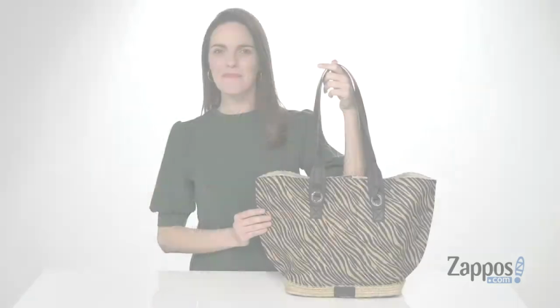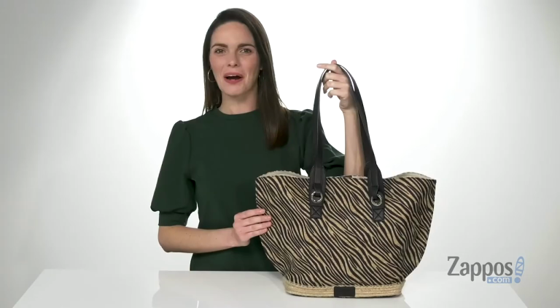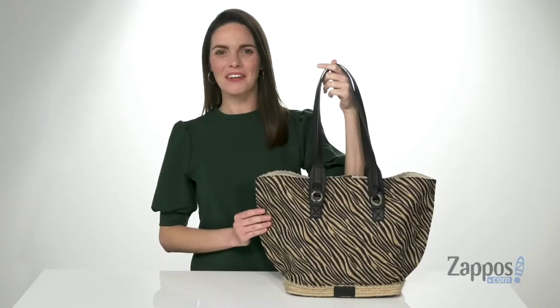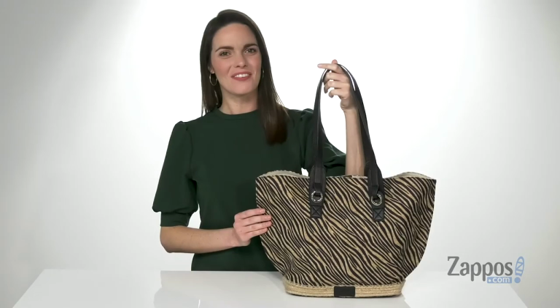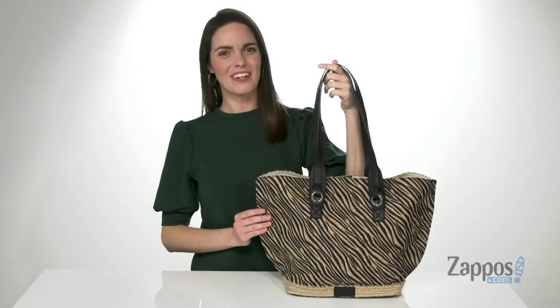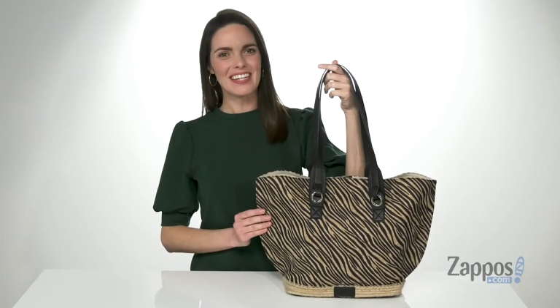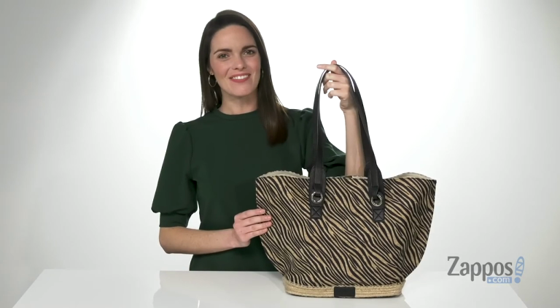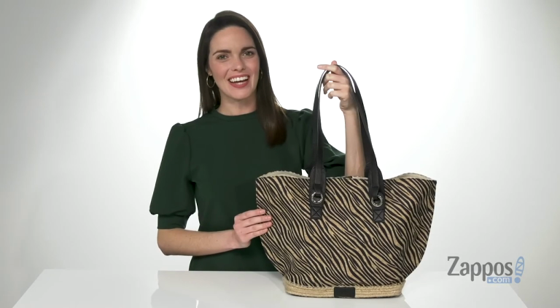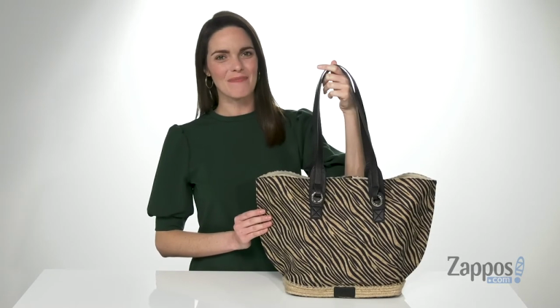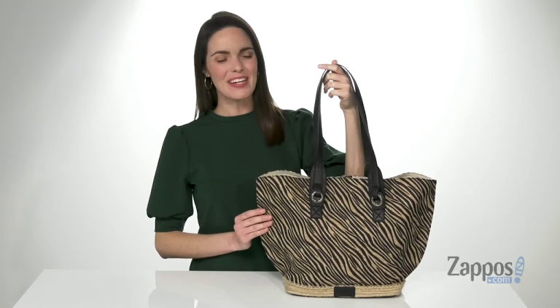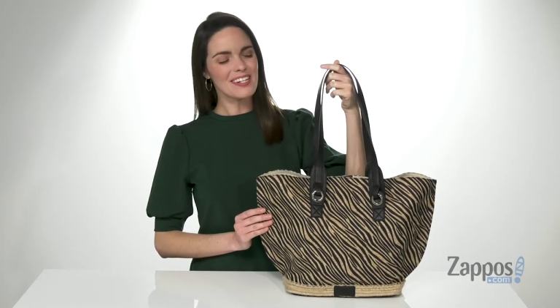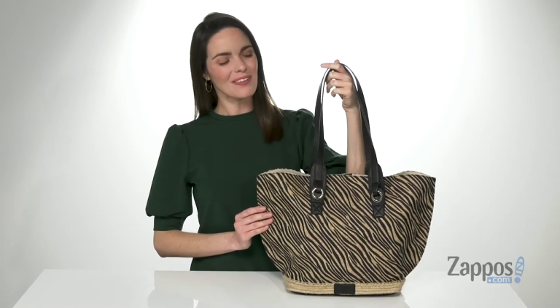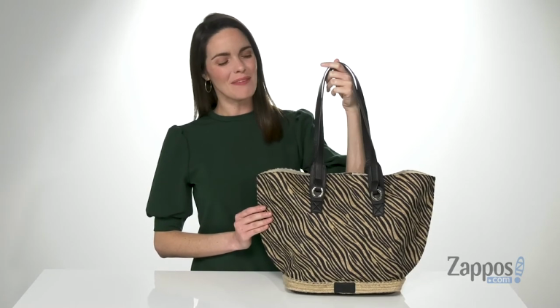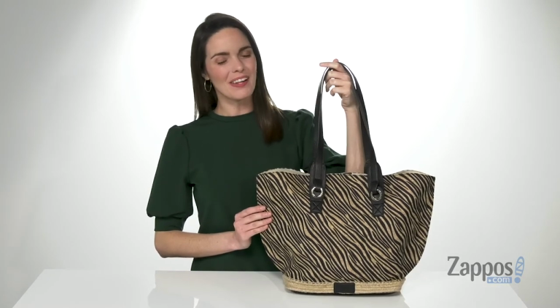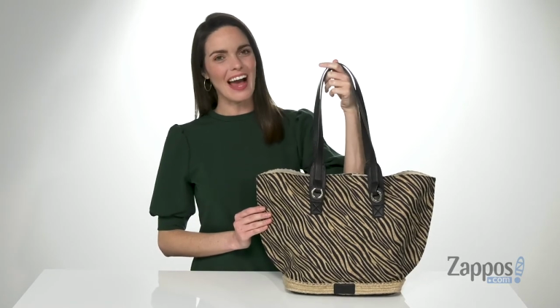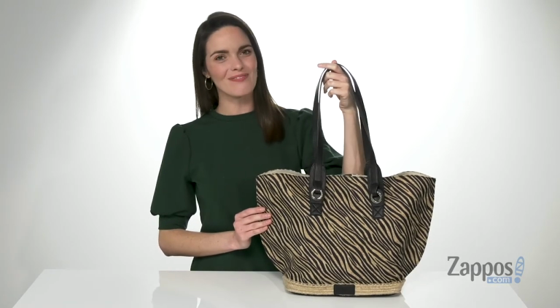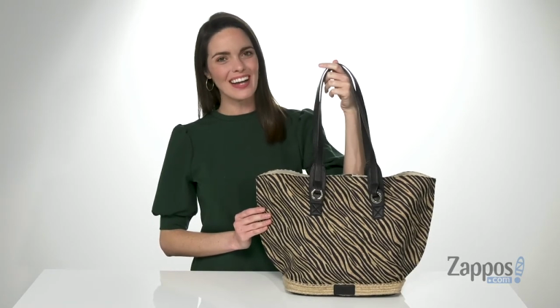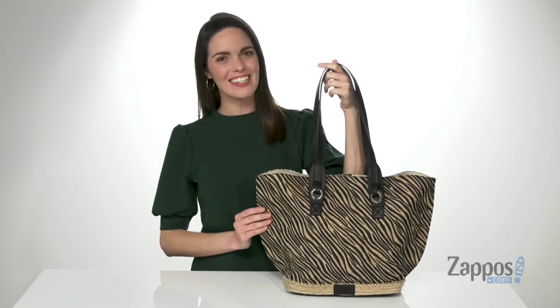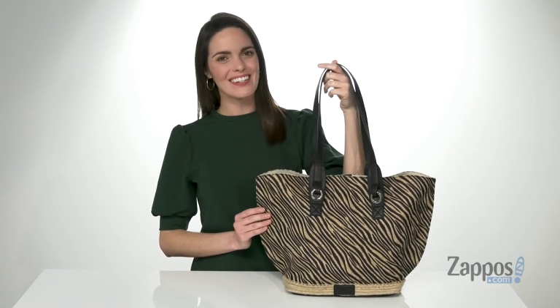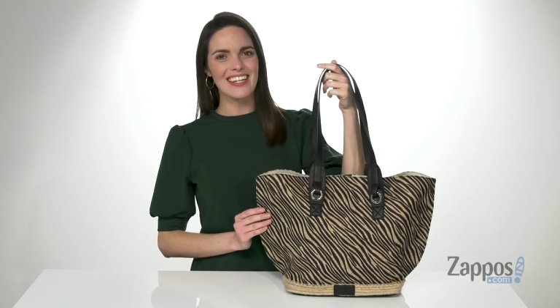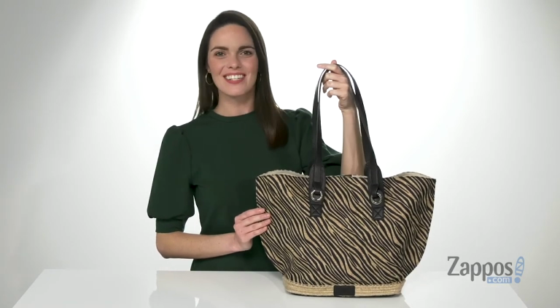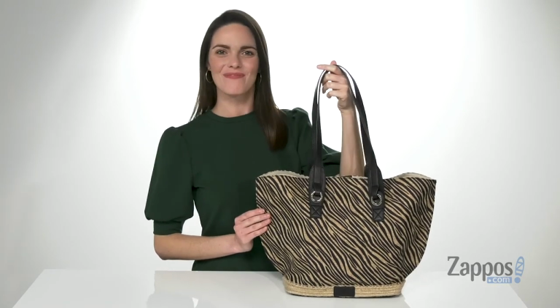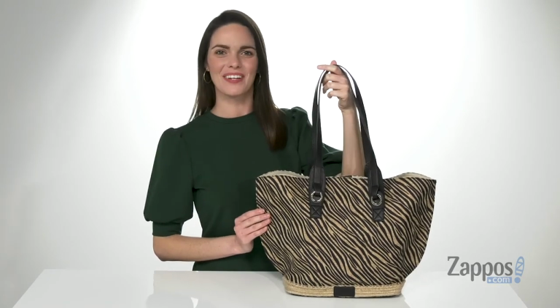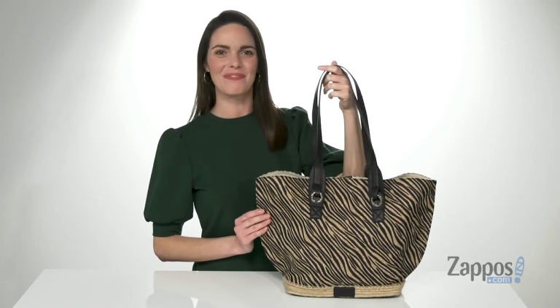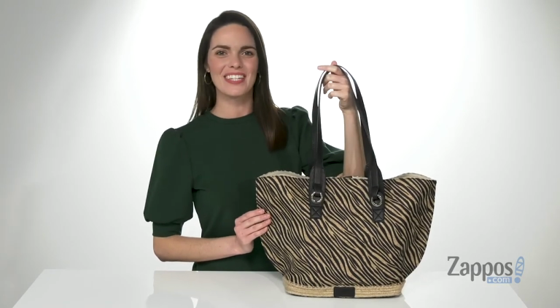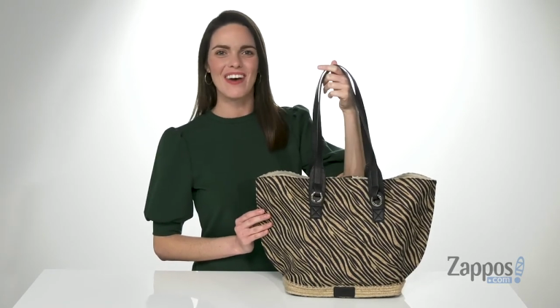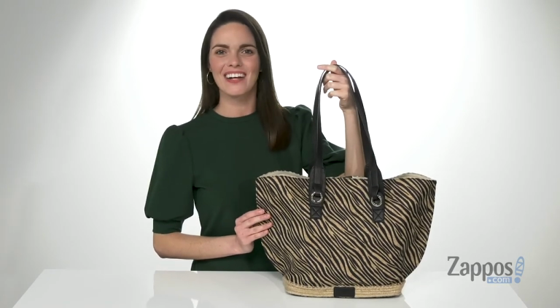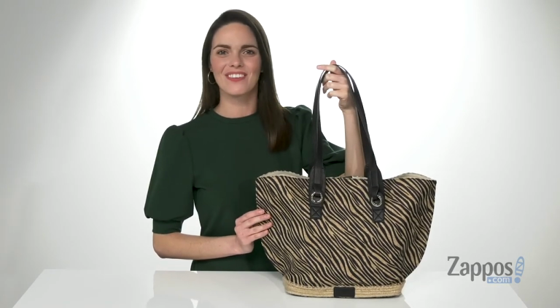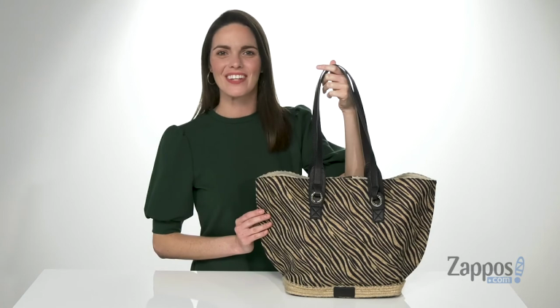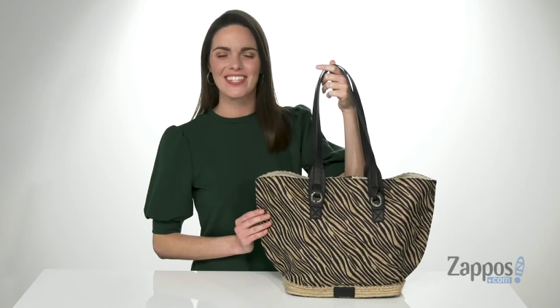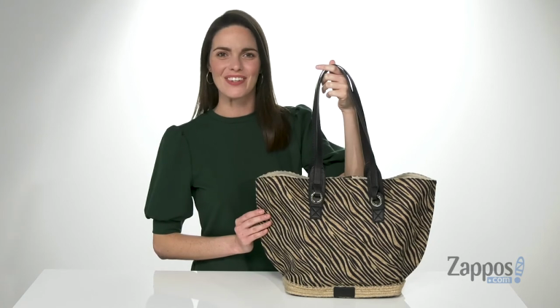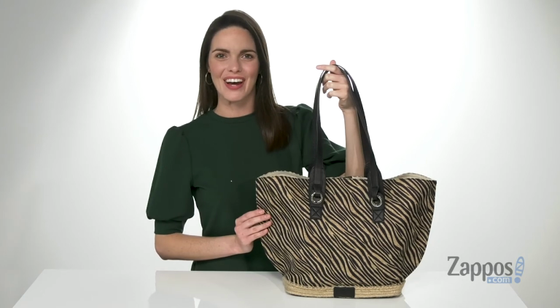Perfect for an evening at the beach with a black maxi dress, pick up this bag from Vince Camuto.